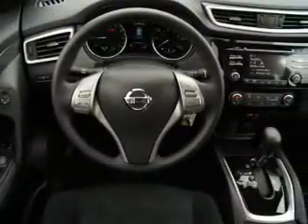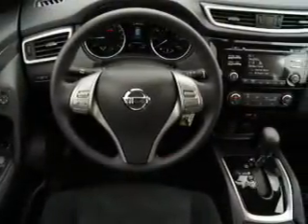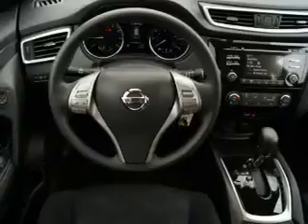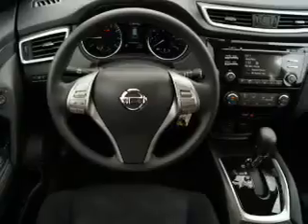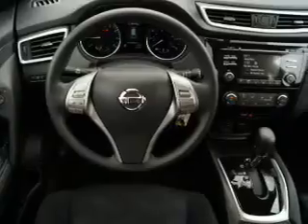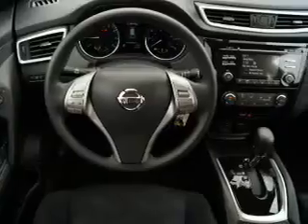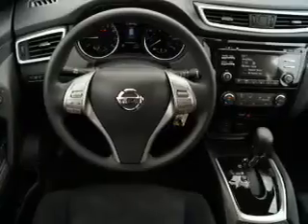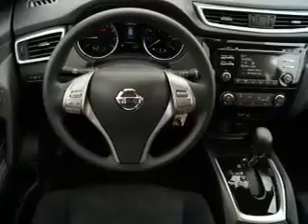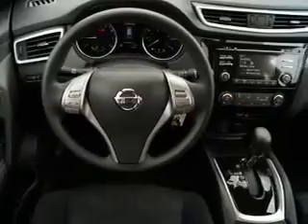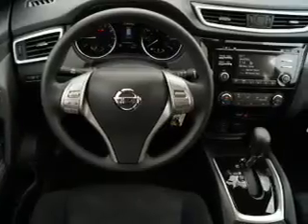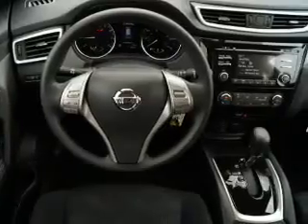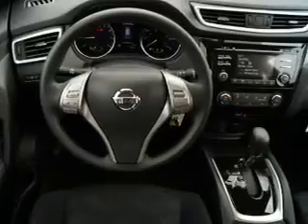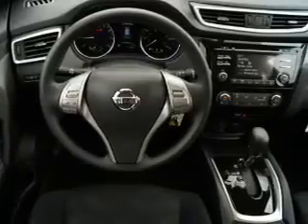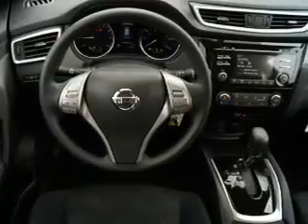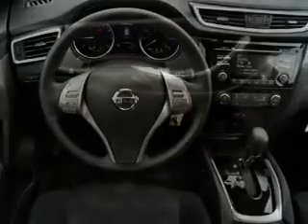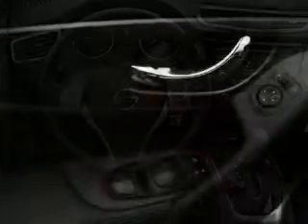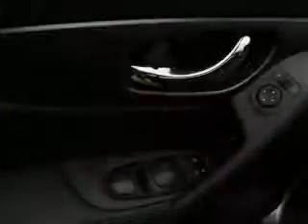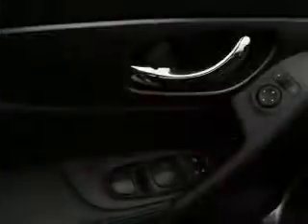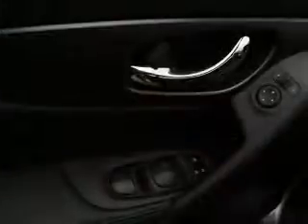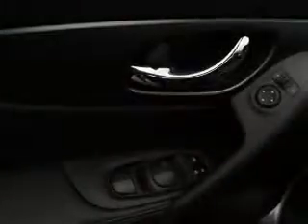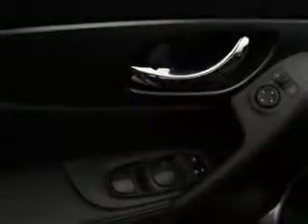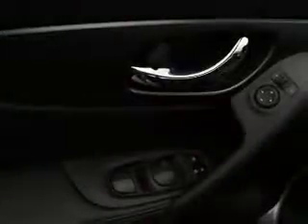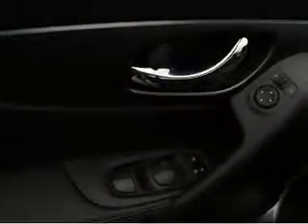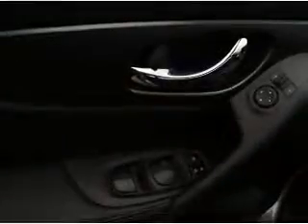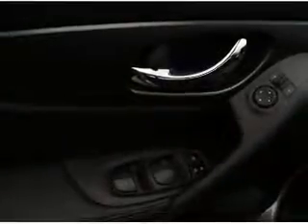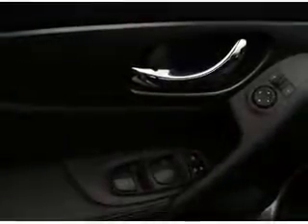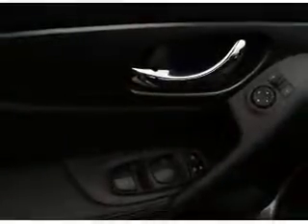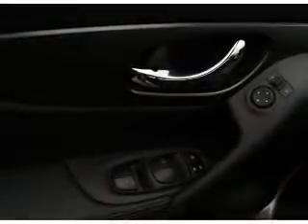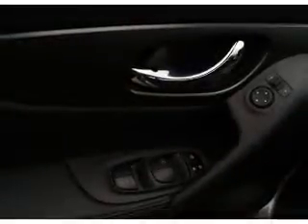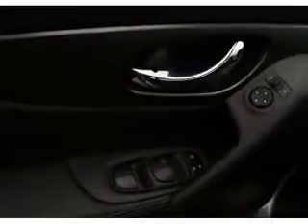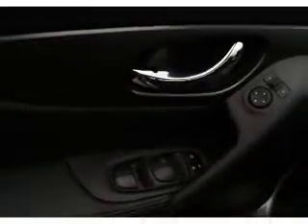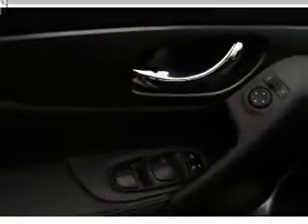Inside, you'll also find Sirius XM satellite radio, an auxiliary input, steering wheel controls, and a backup camera.